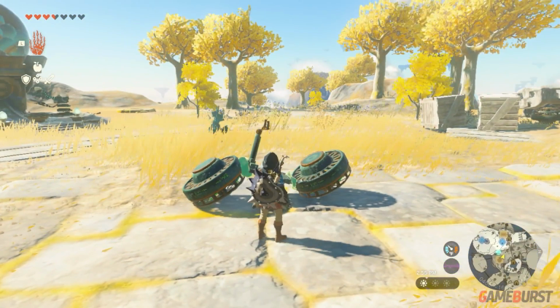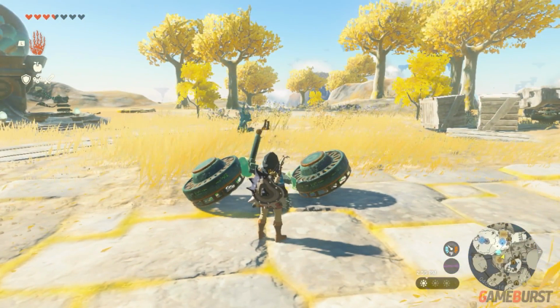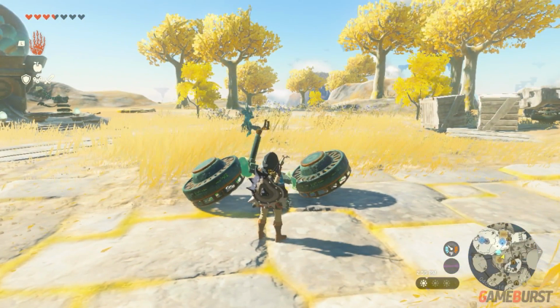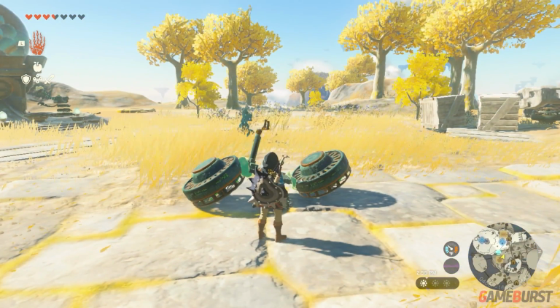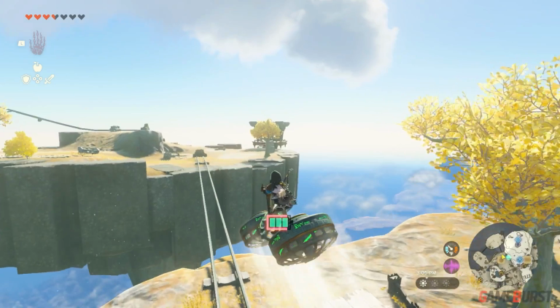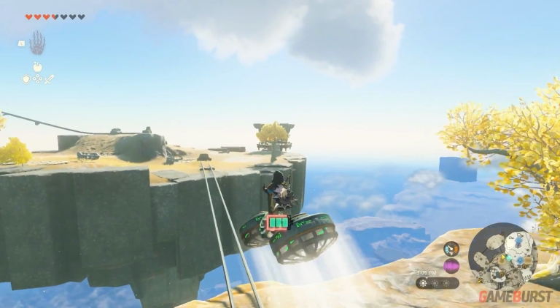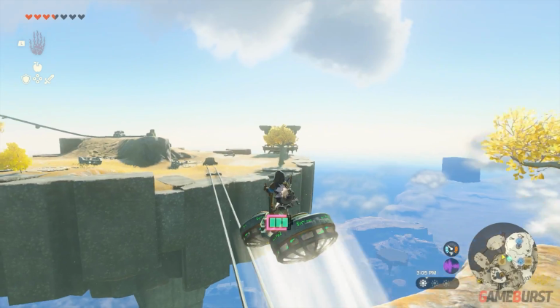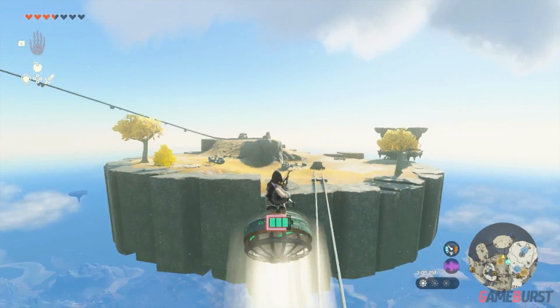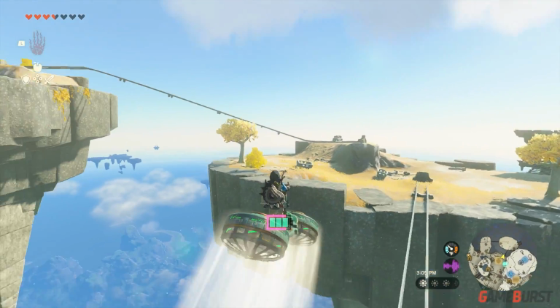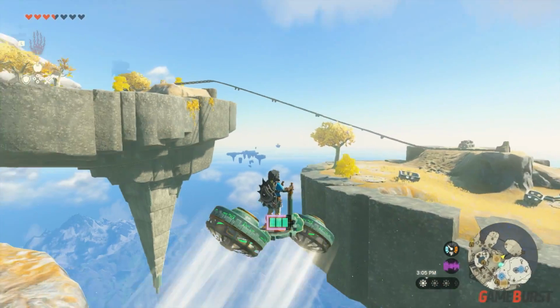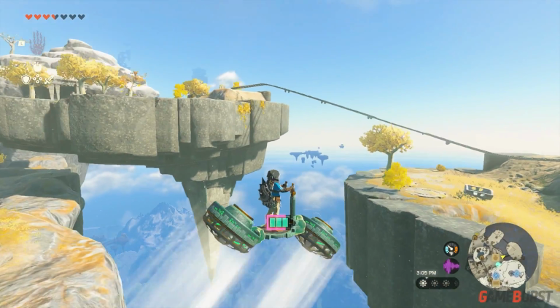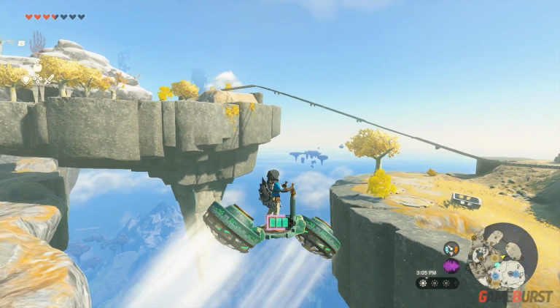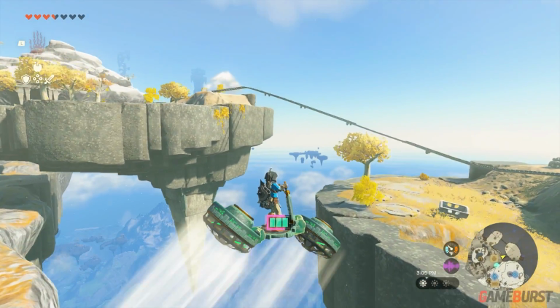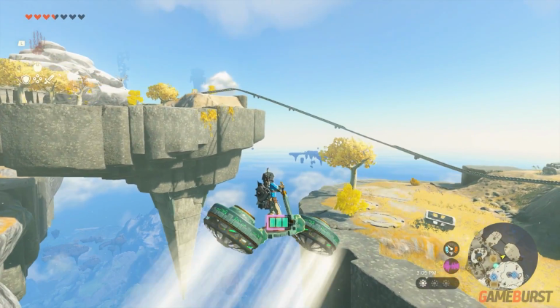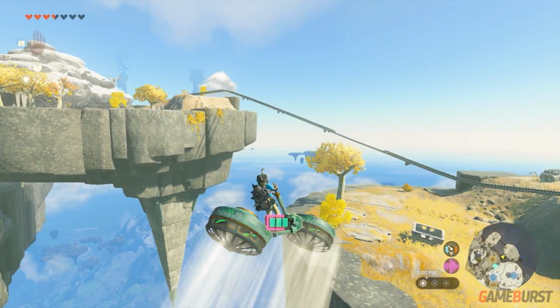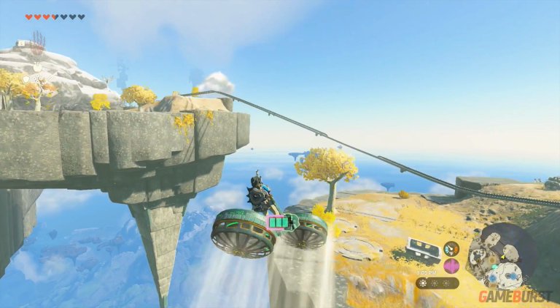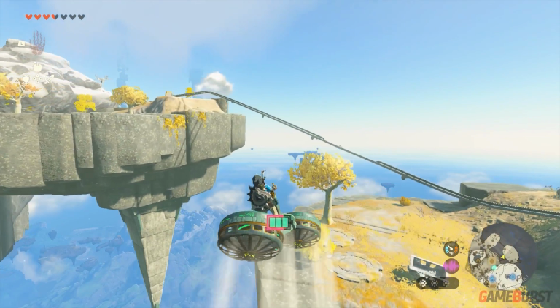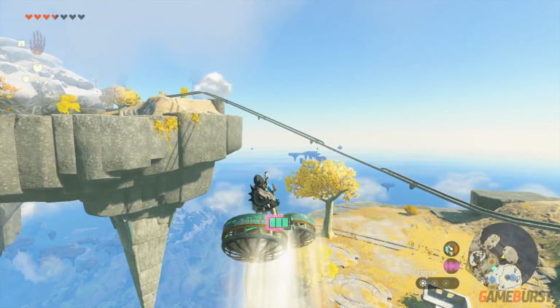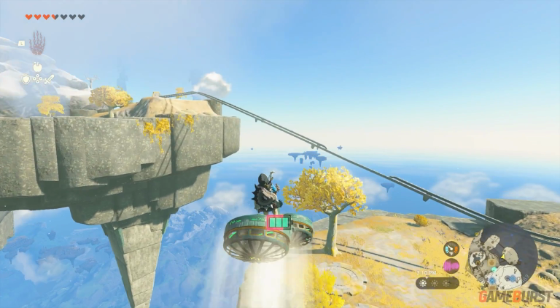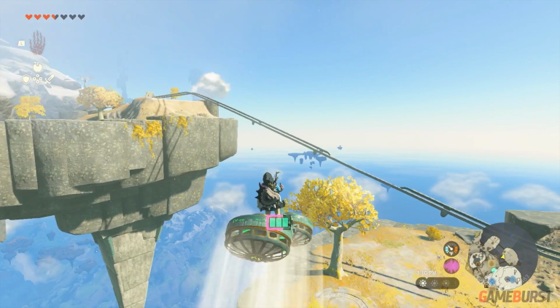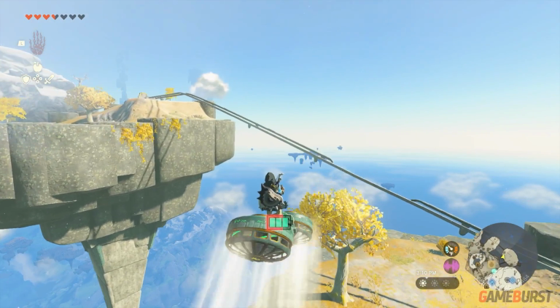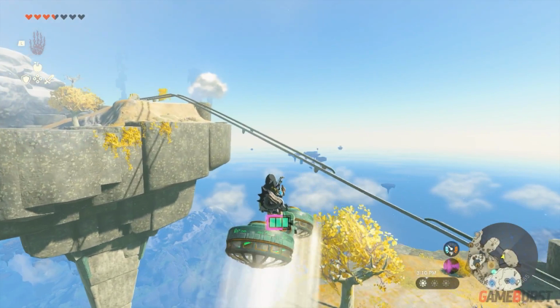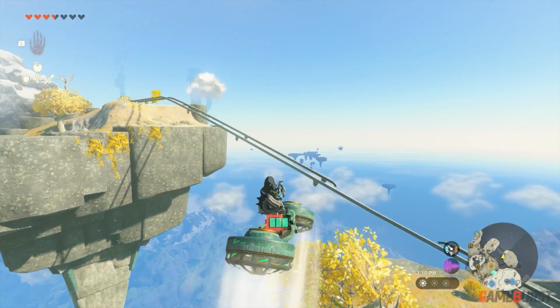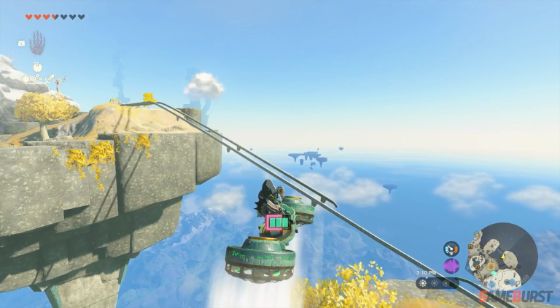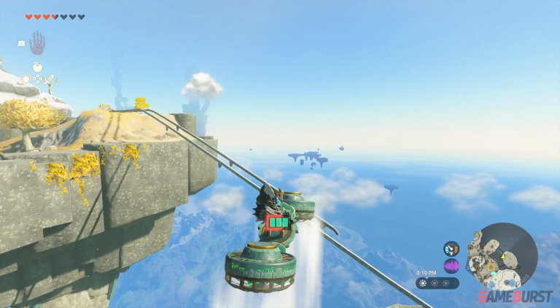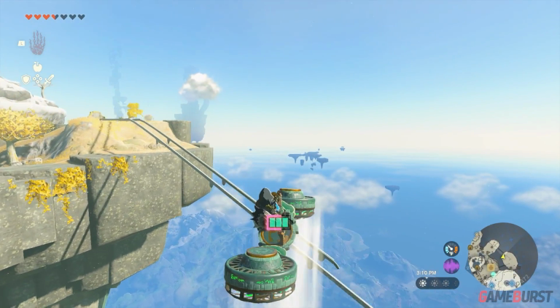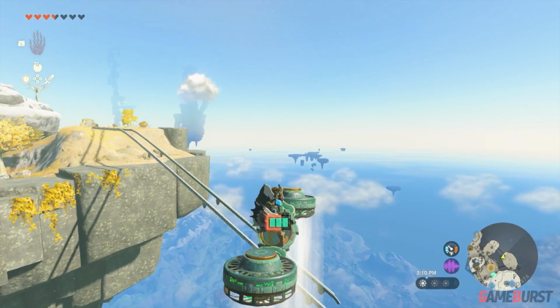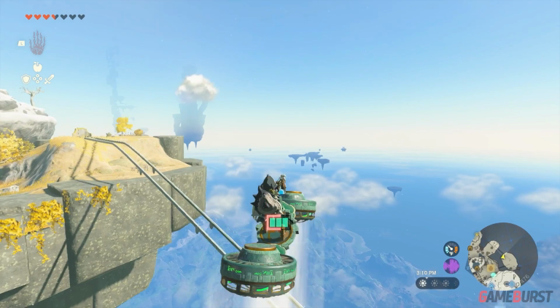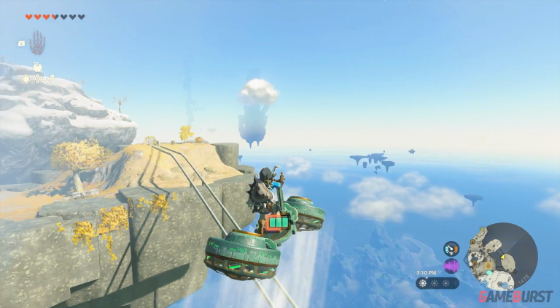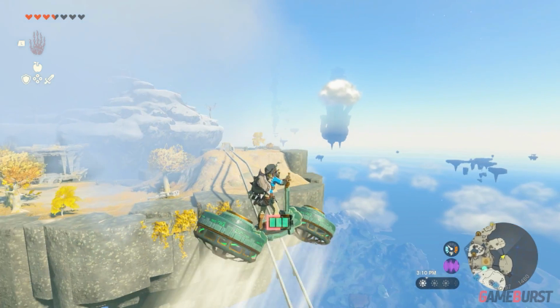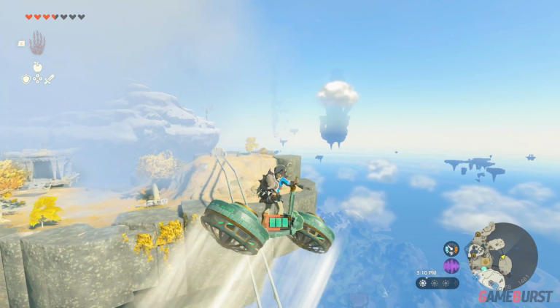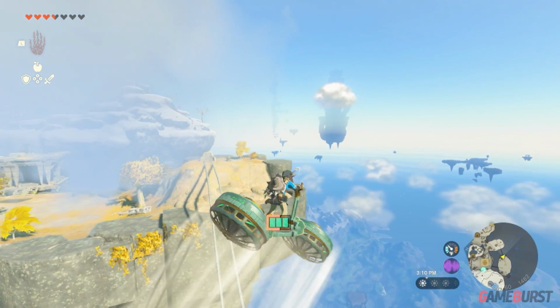And that's how to create the air bike — a simple device but very effective in the game. Please subscribe for more Tears of the Kingdom content. Thanks for watching!